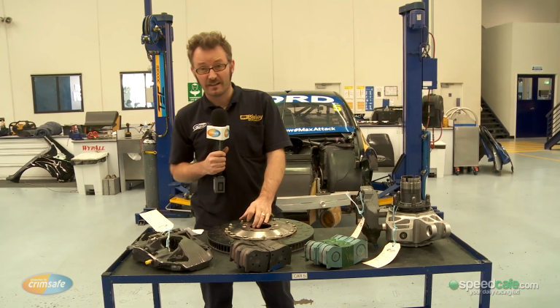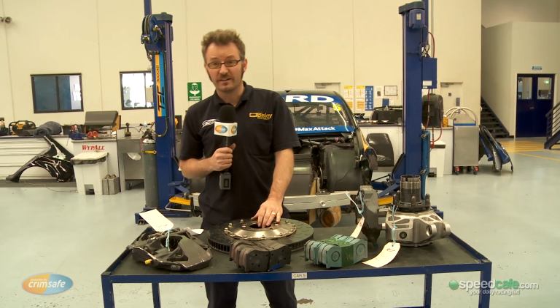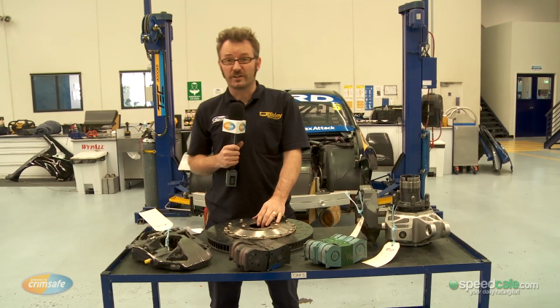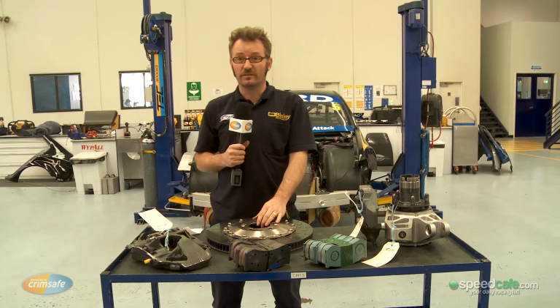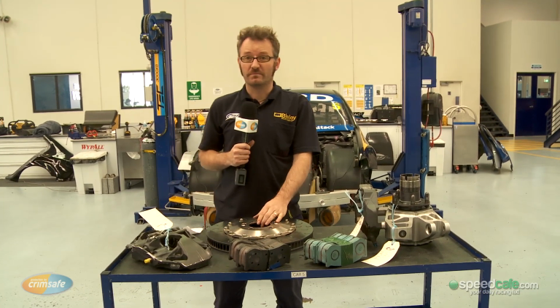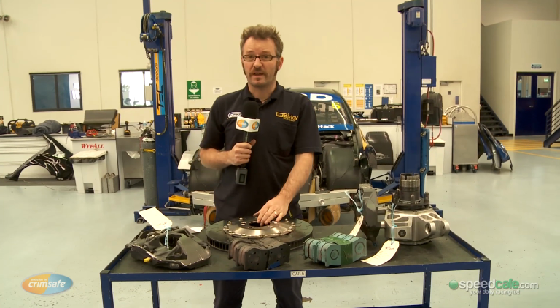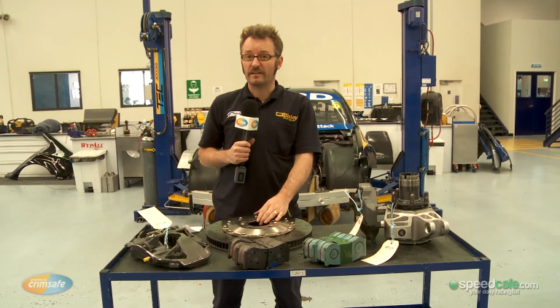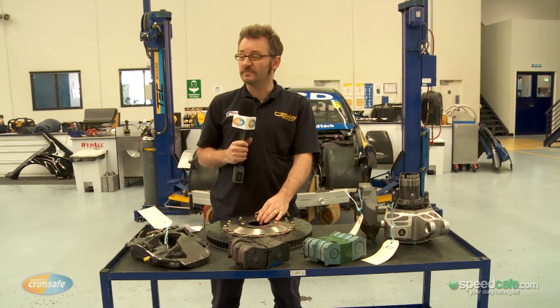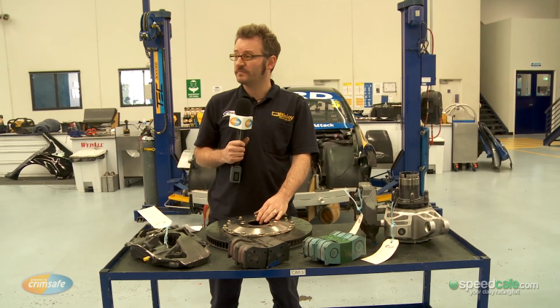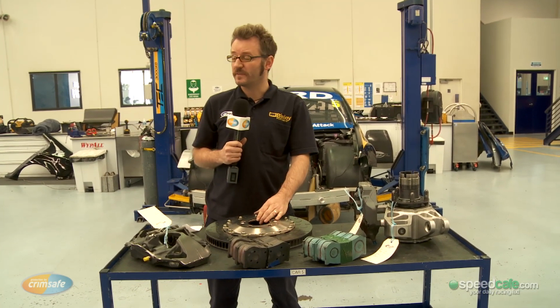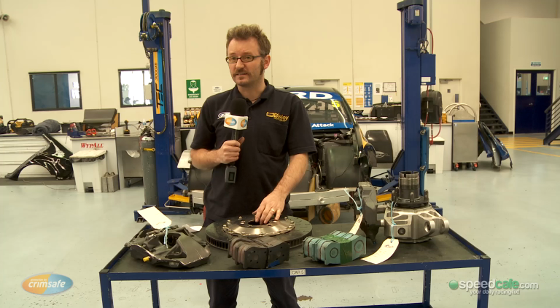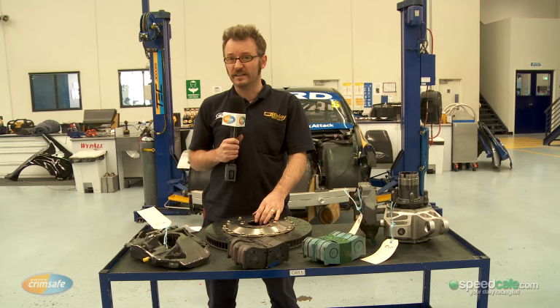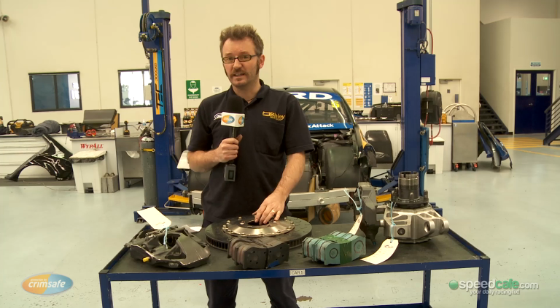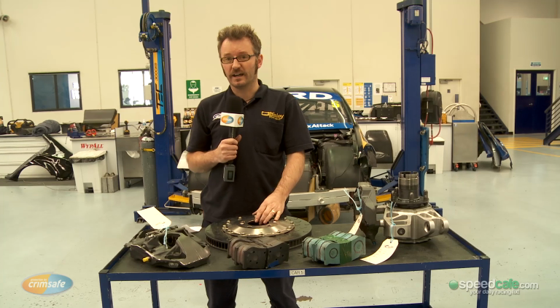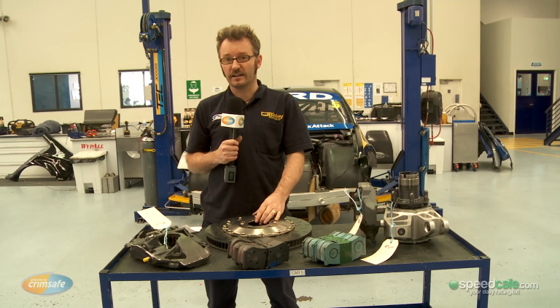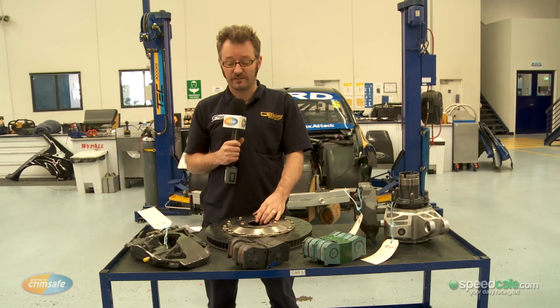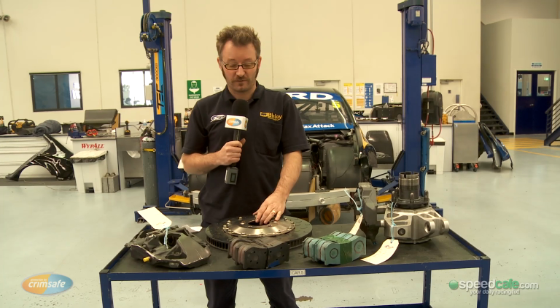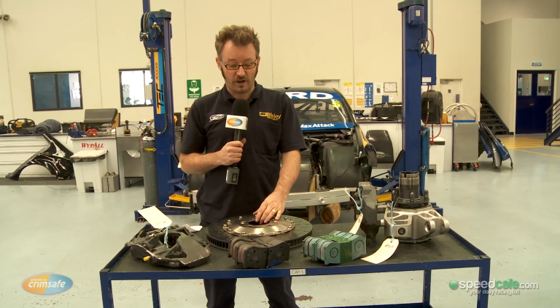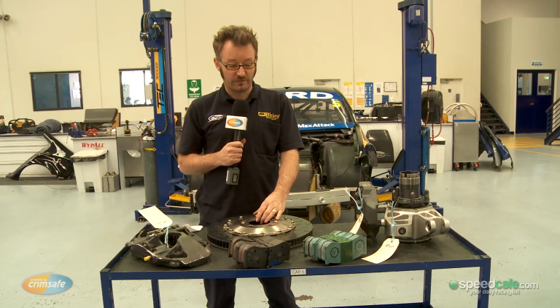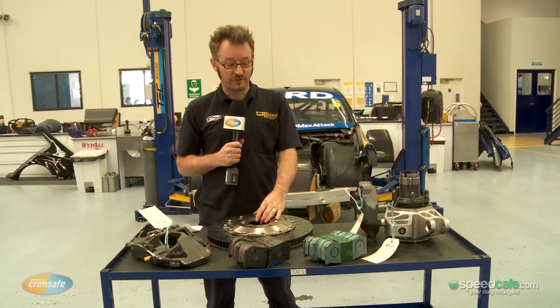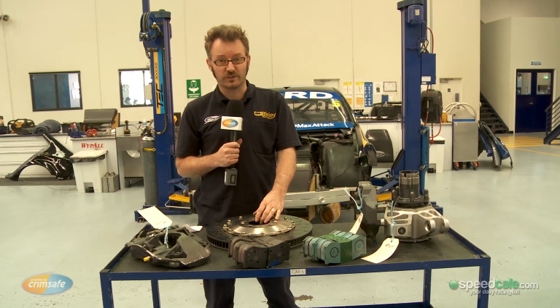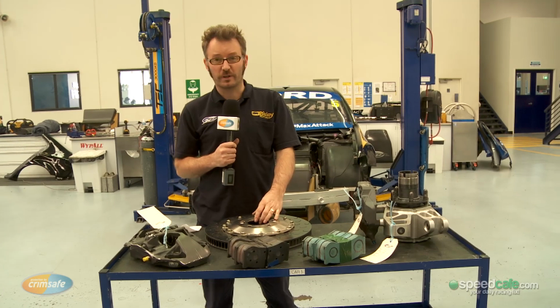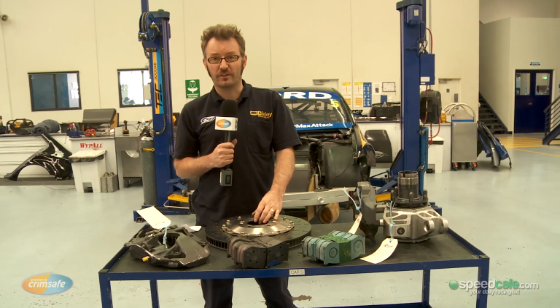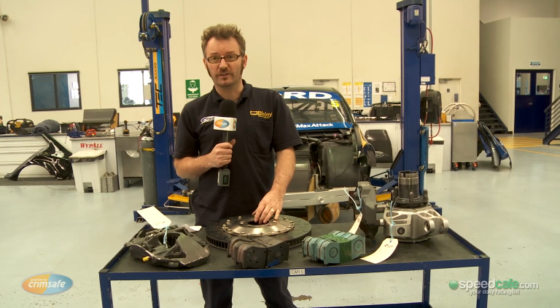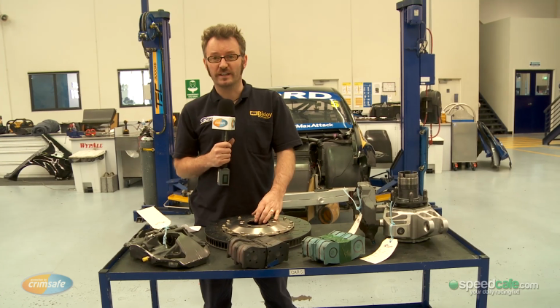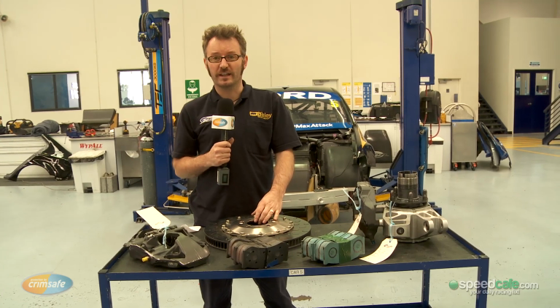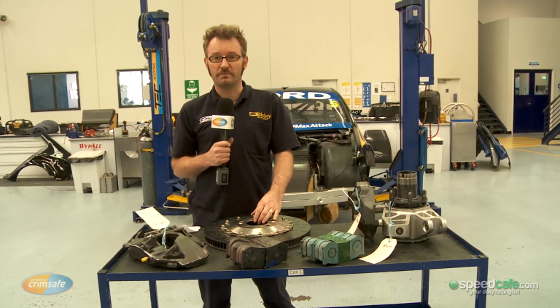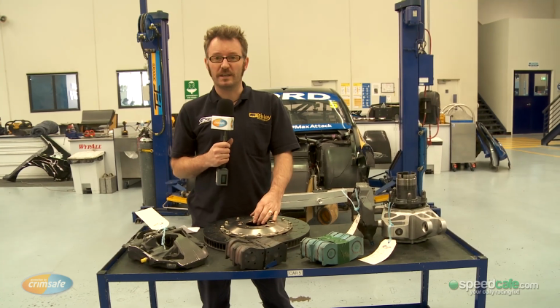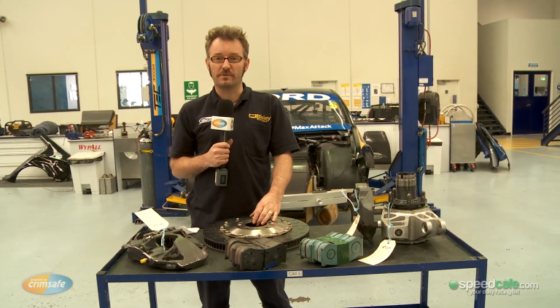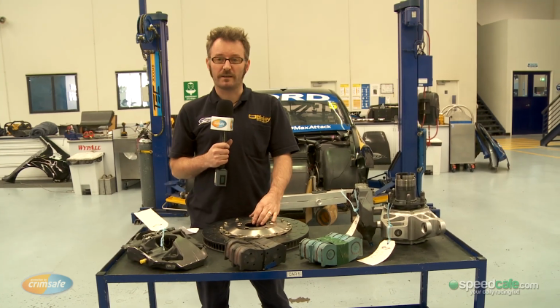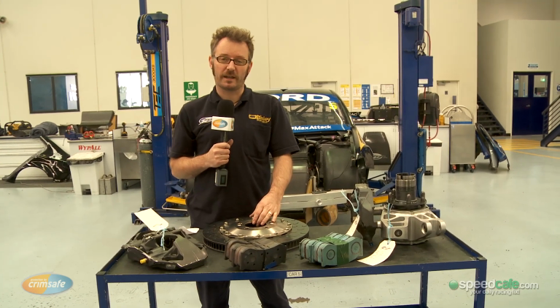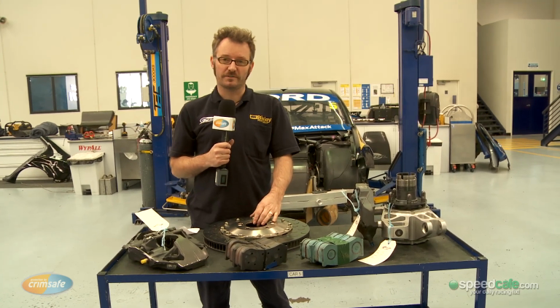So there you have it — that's the Car of the Future 2013 AP brake package.